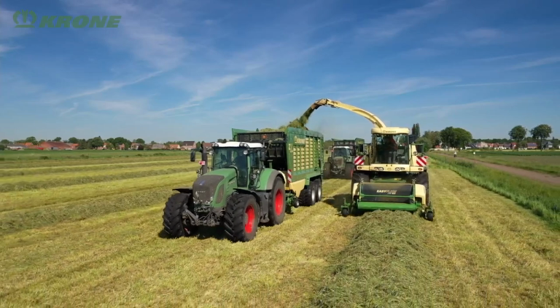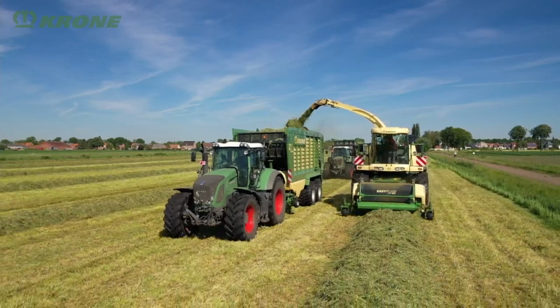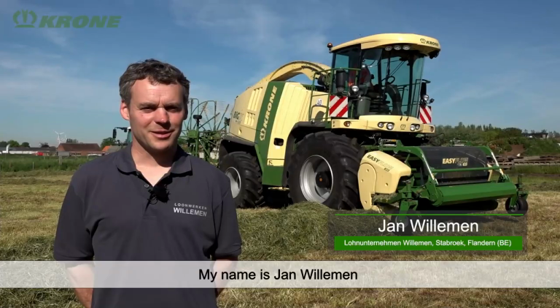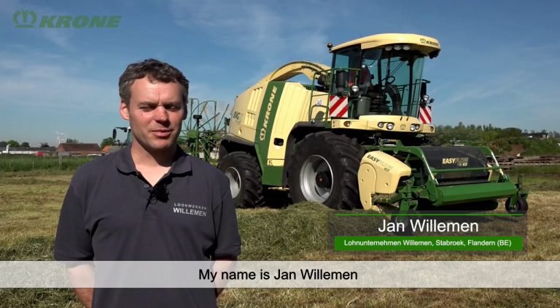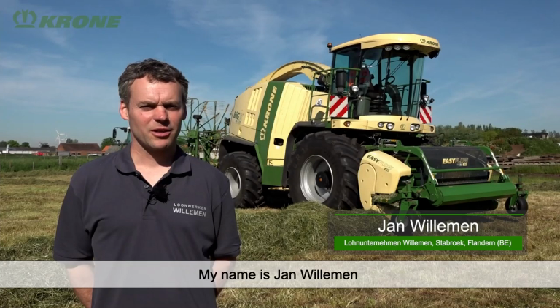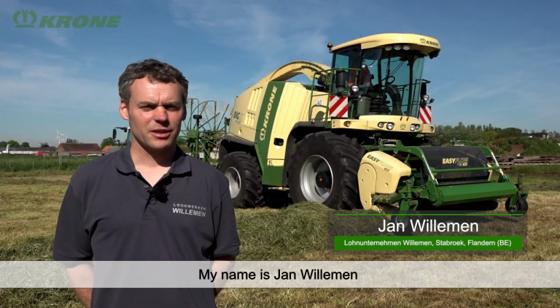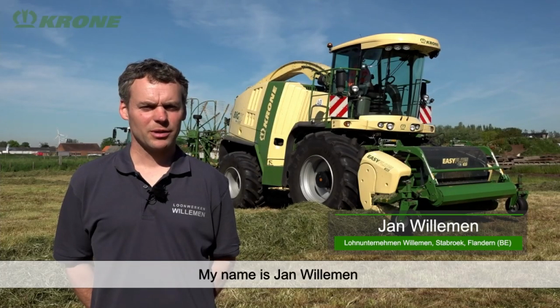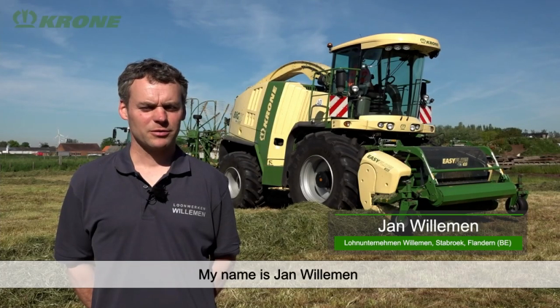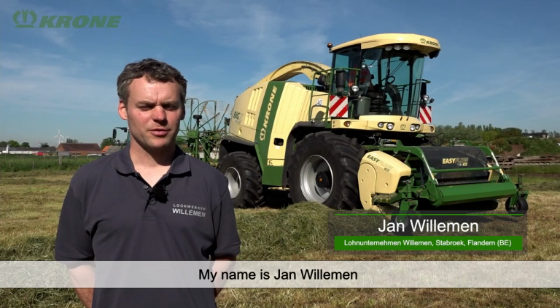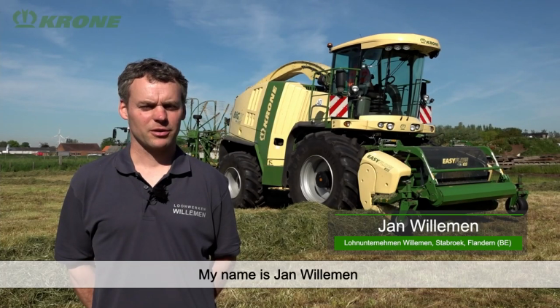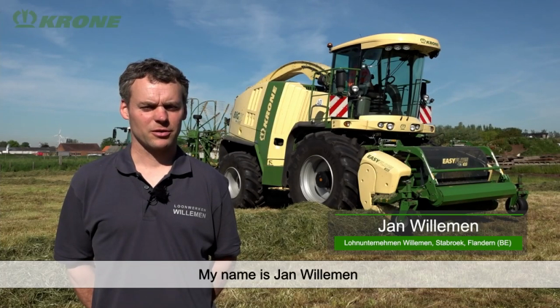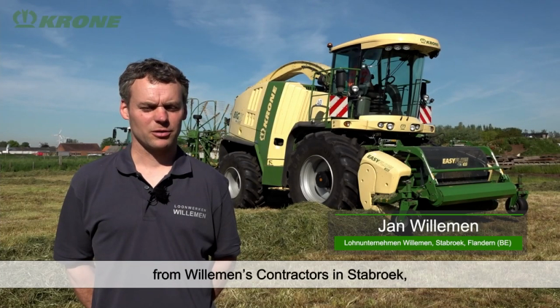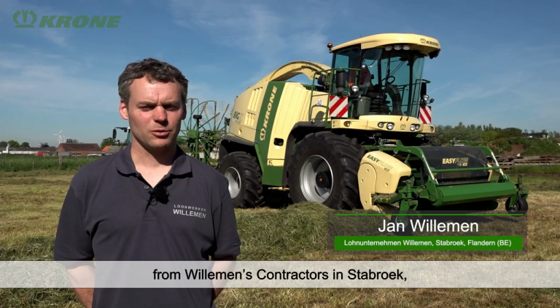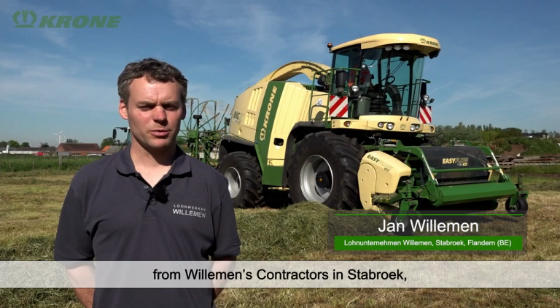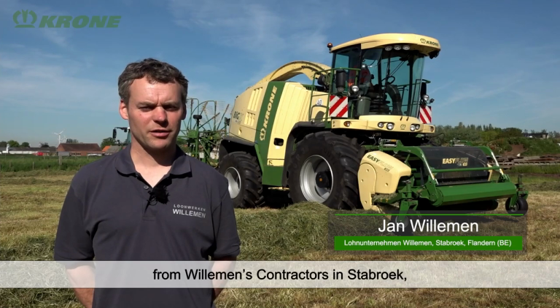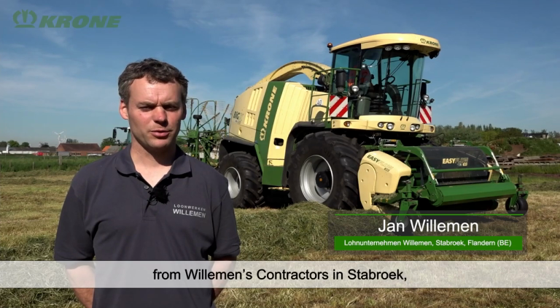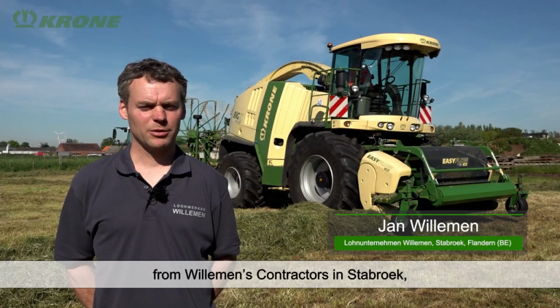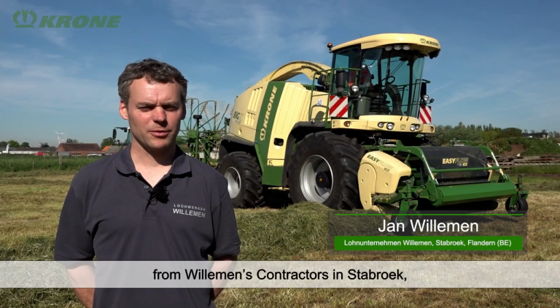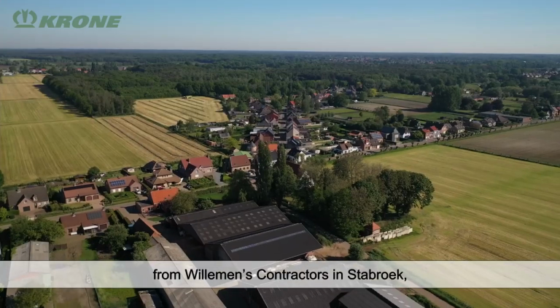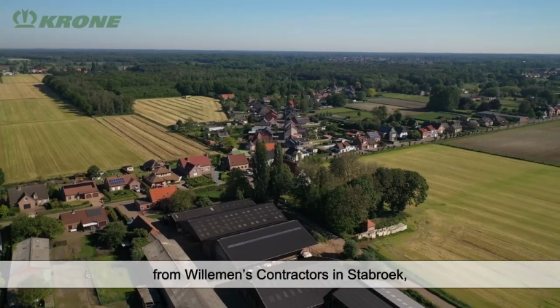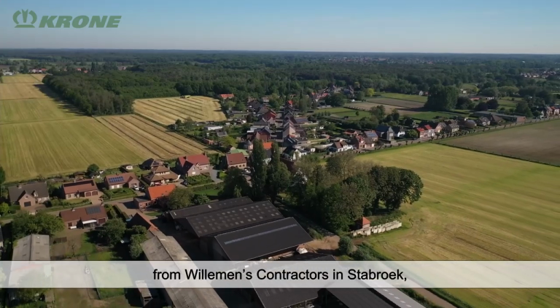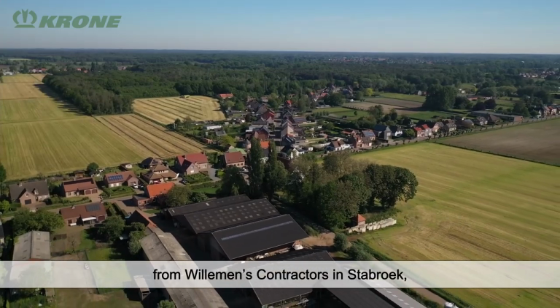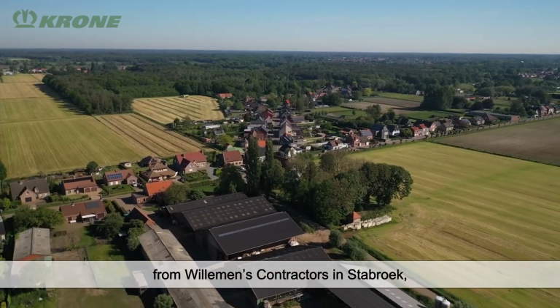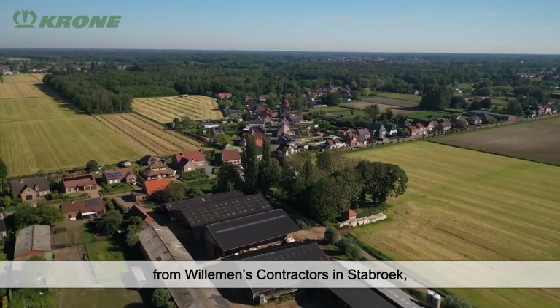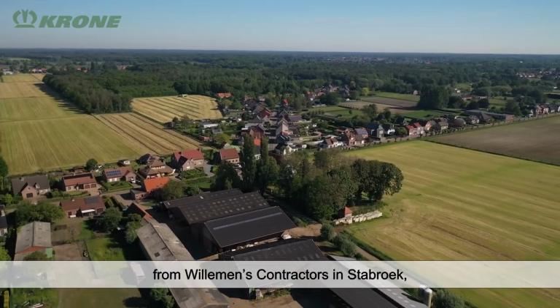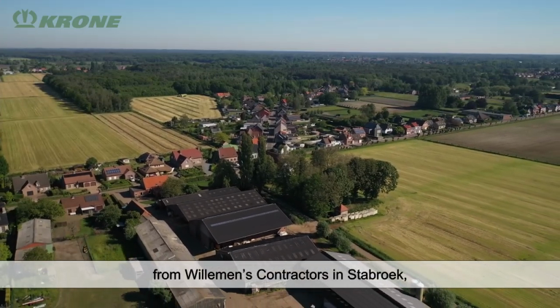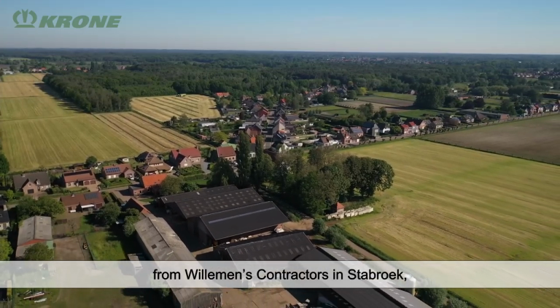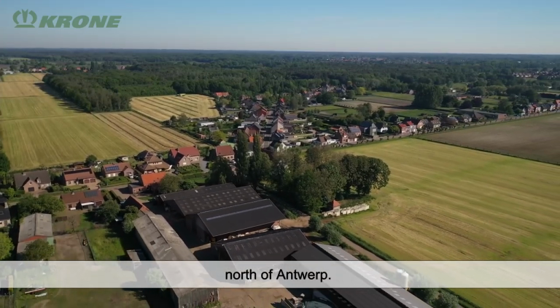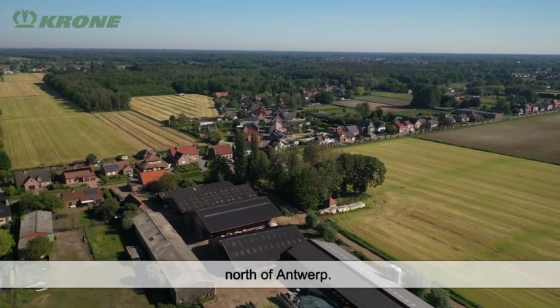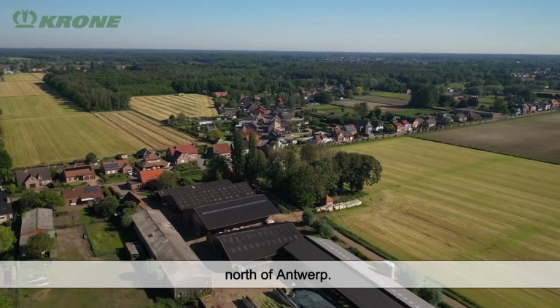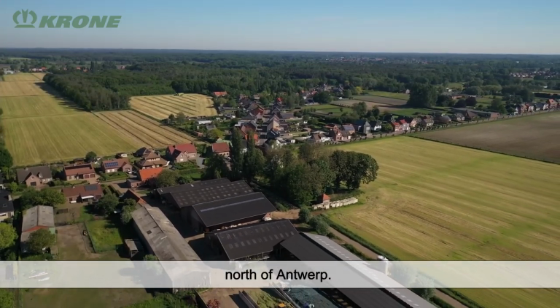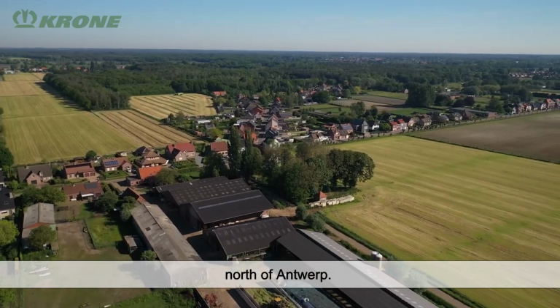I am Jan Willemme from the company Willemme. We are located in Stabroek, north of Antwerp.